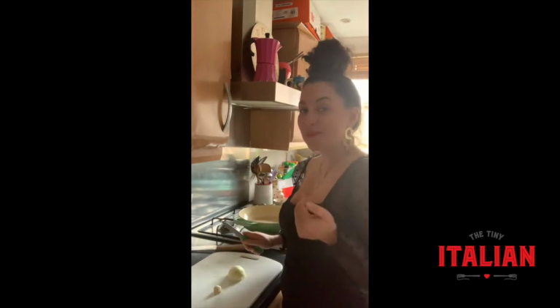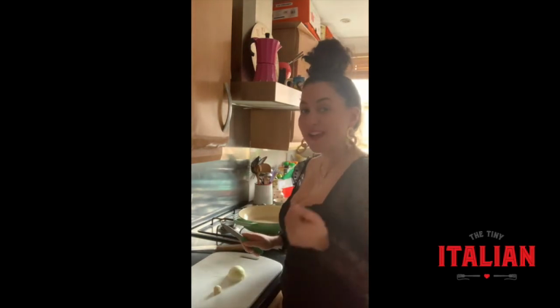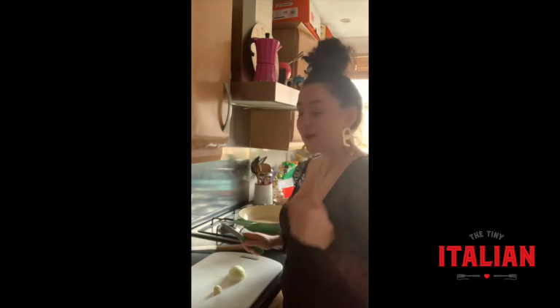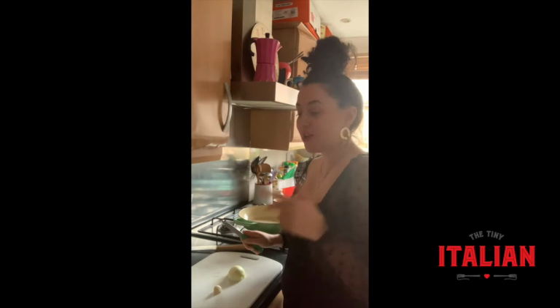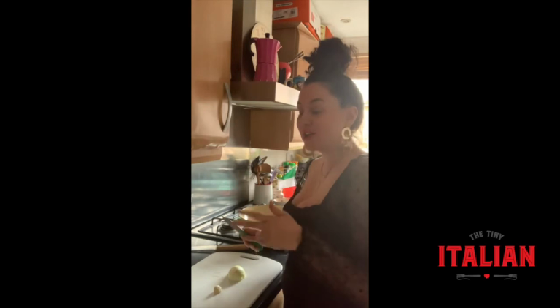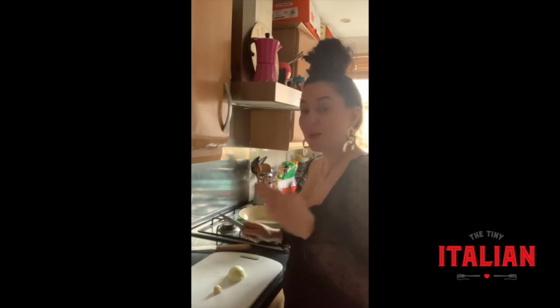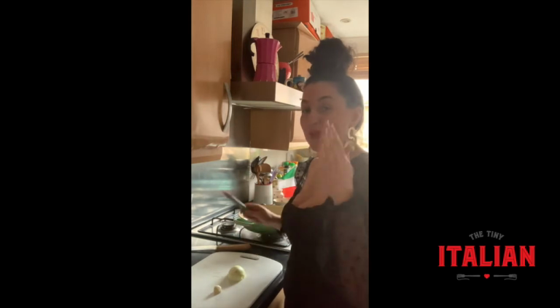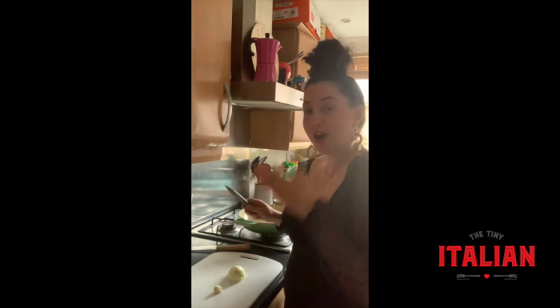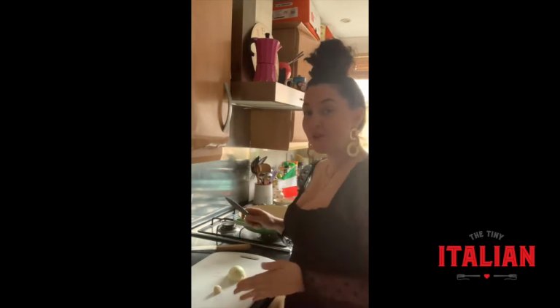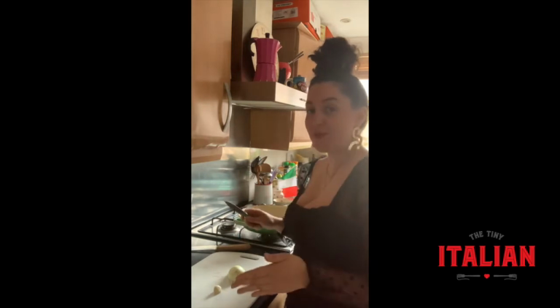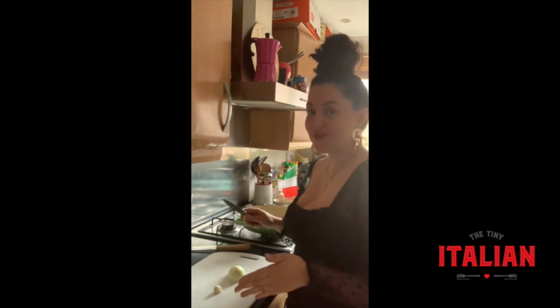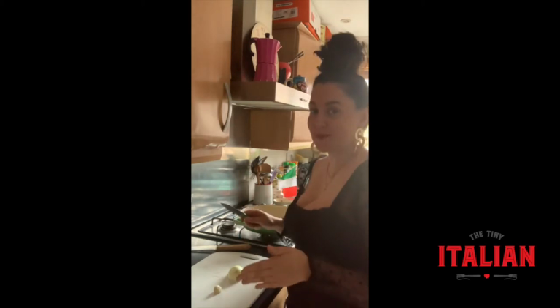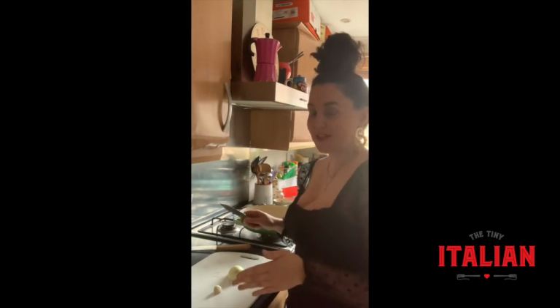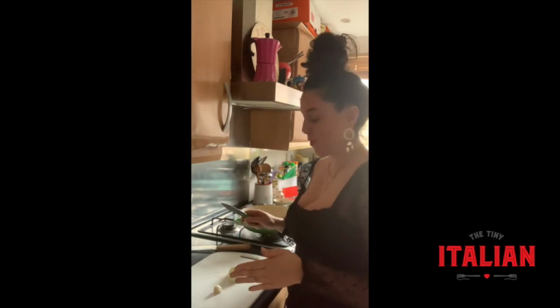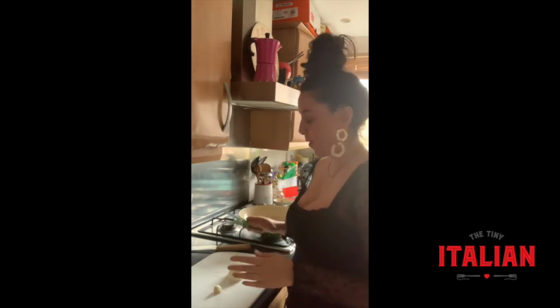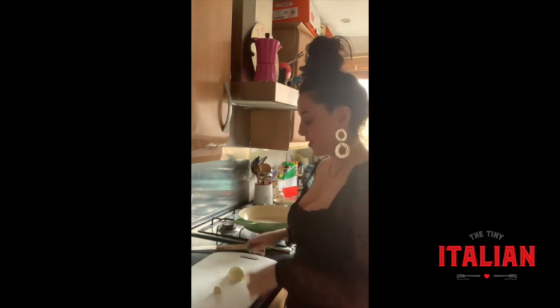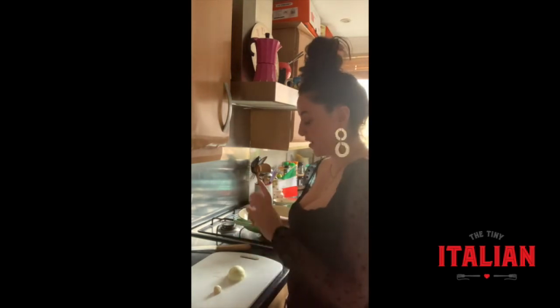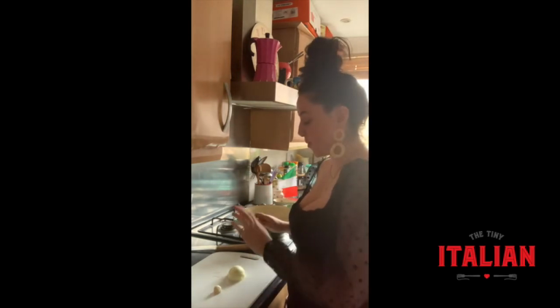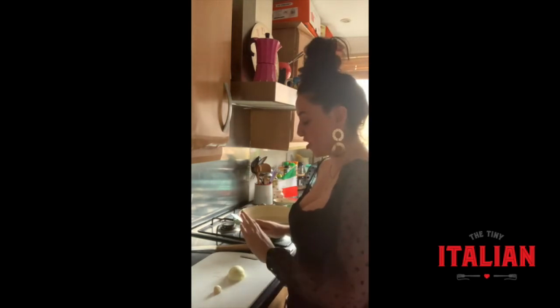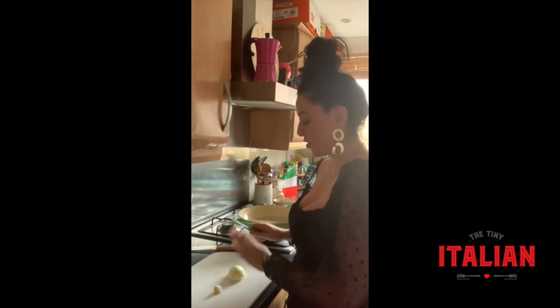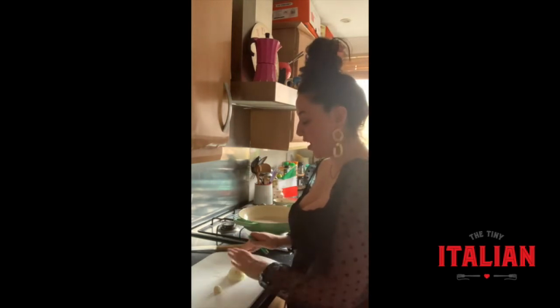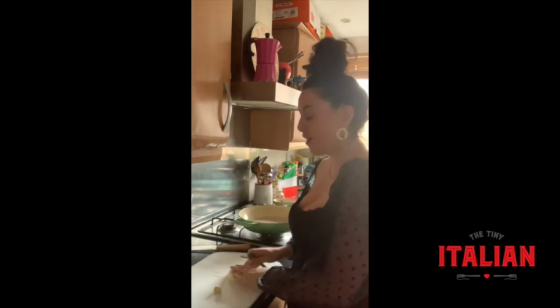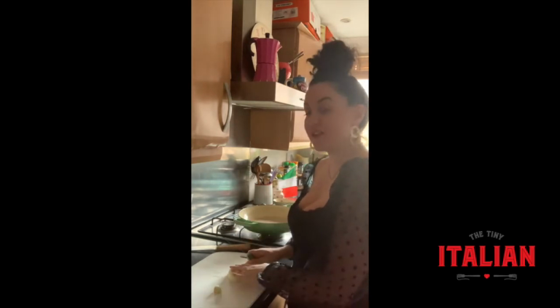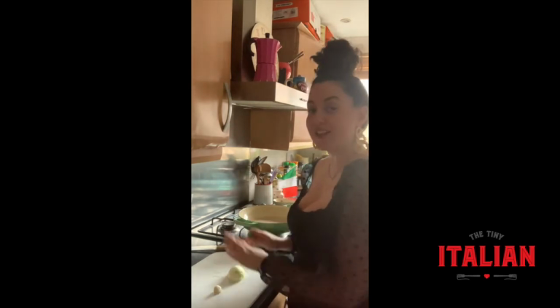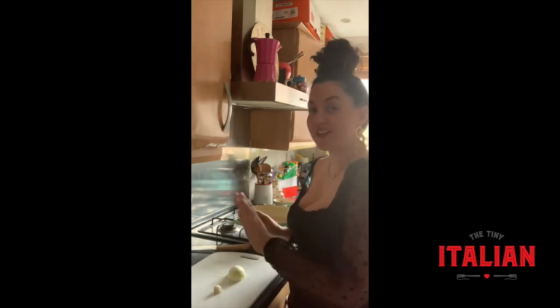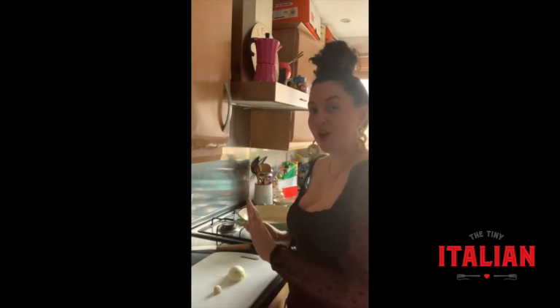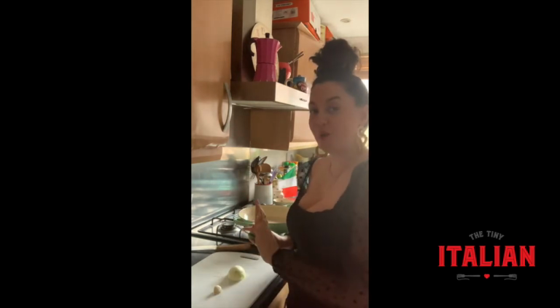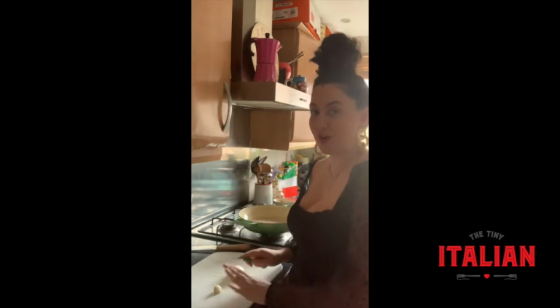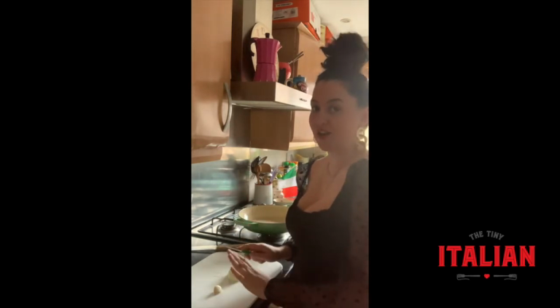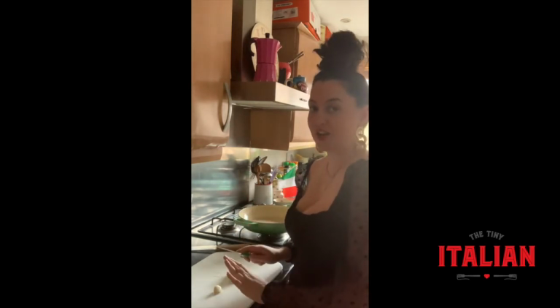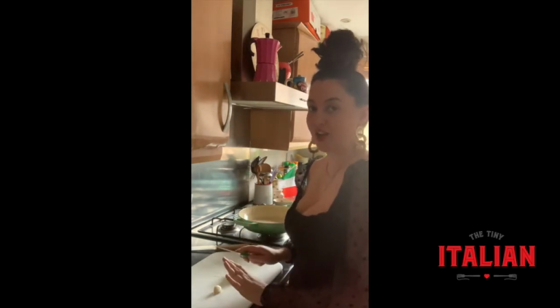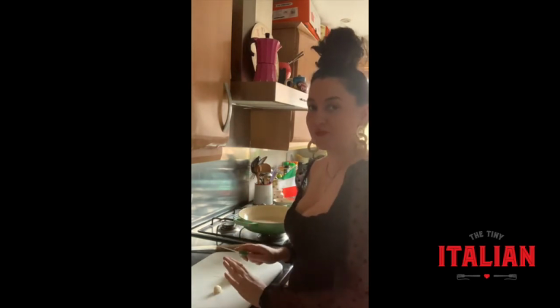First I'm going to finely chop up my garlic and my onion. As it's only me, I'm doing half the recipe that's on my website, so I'm going to use half an onion and one garlic clove.